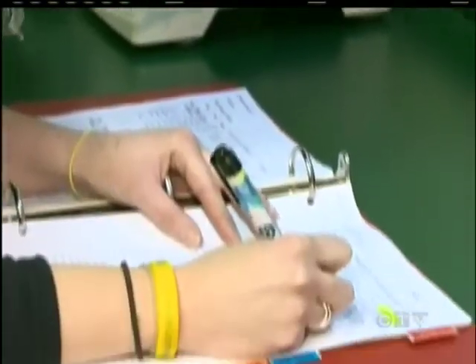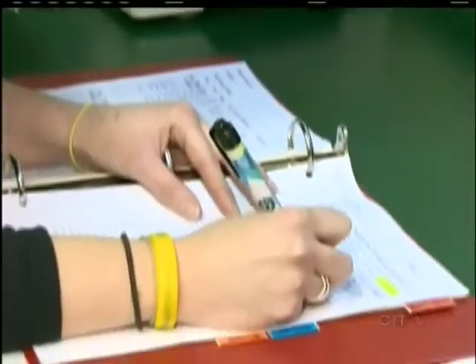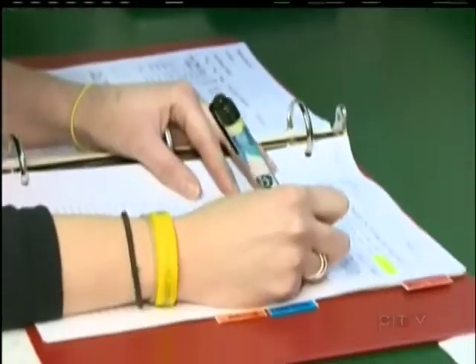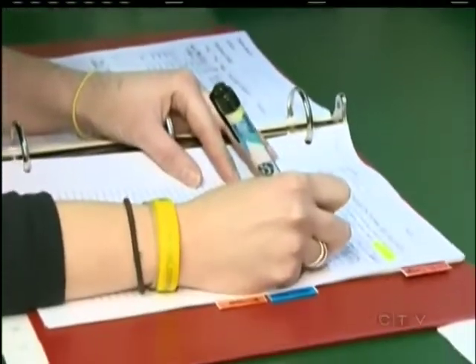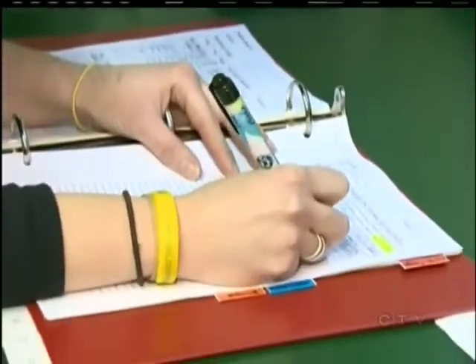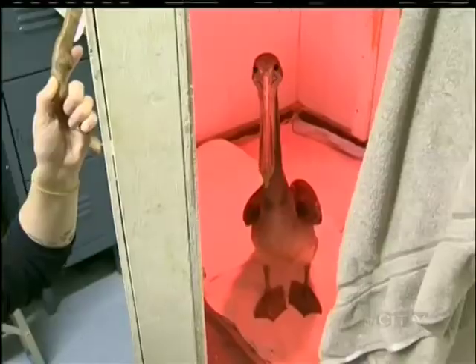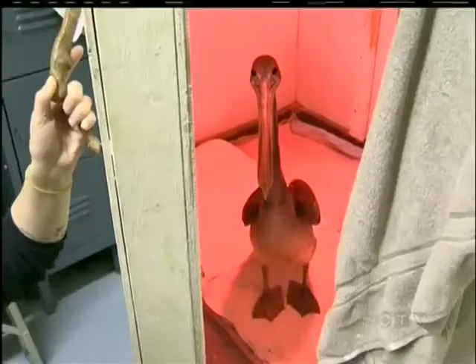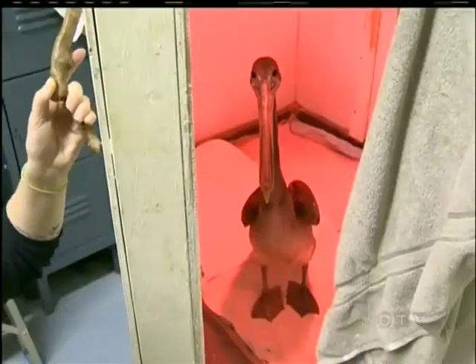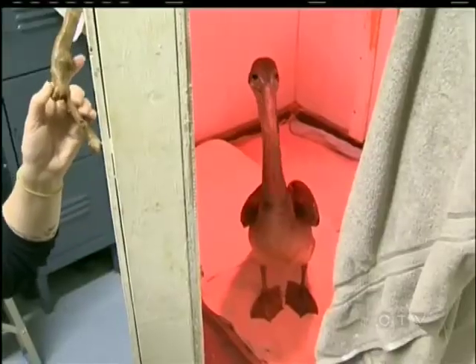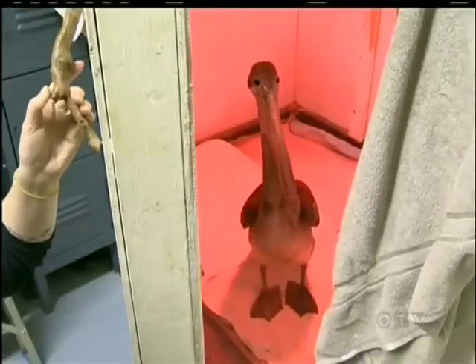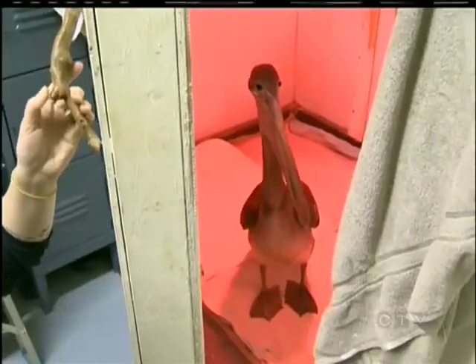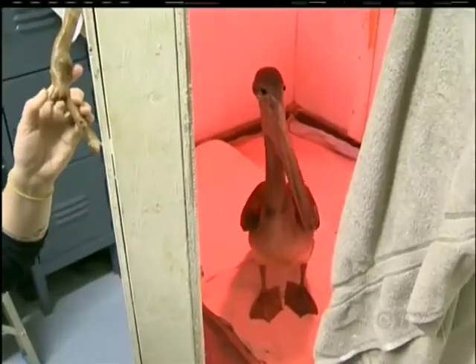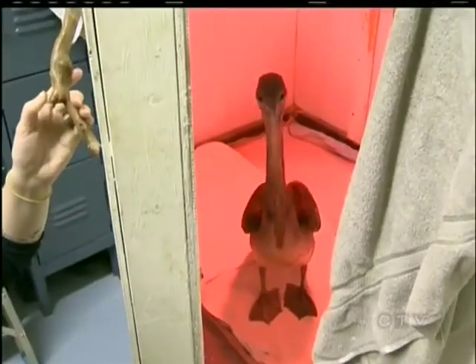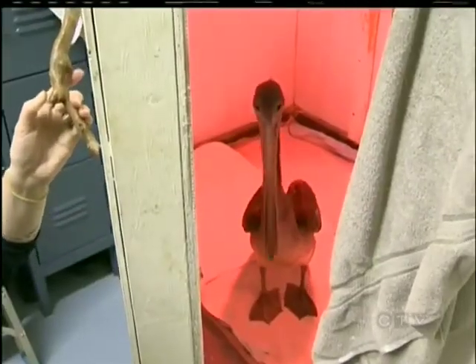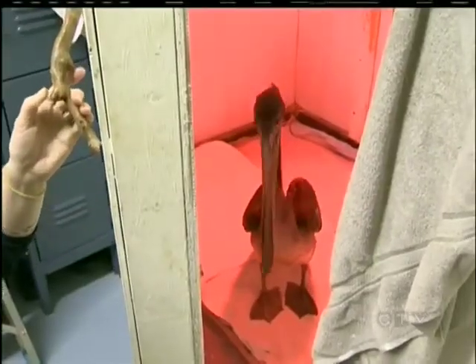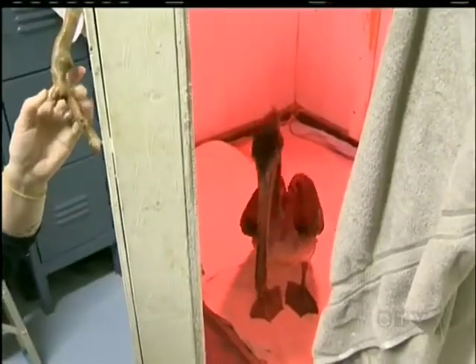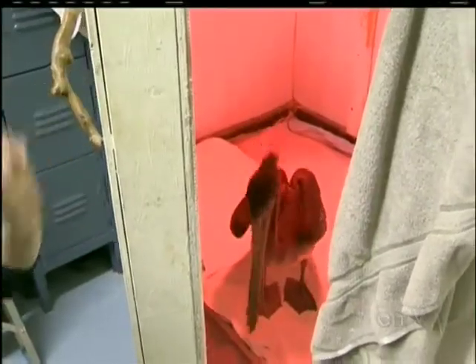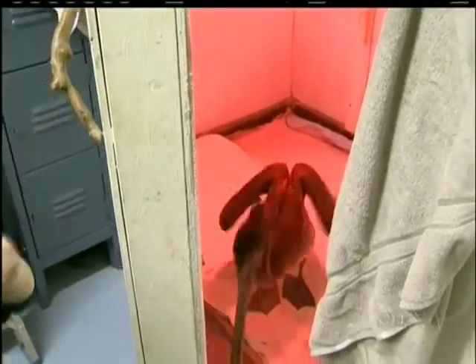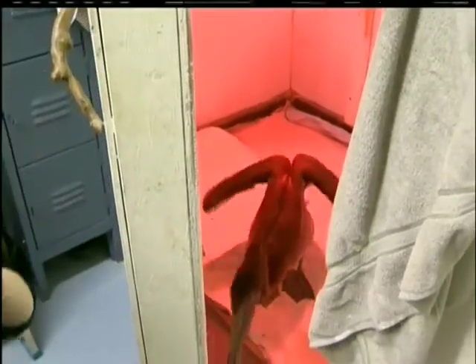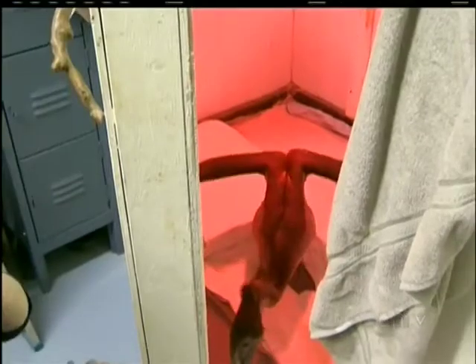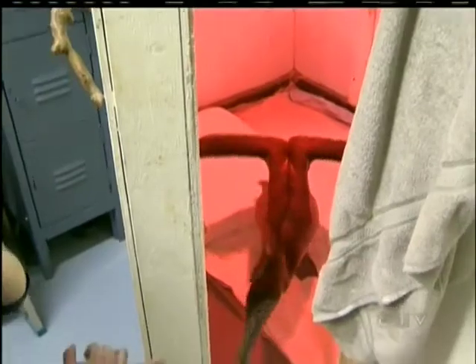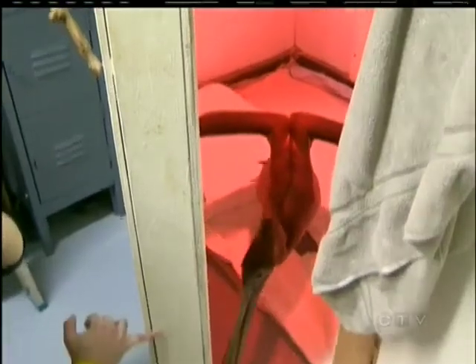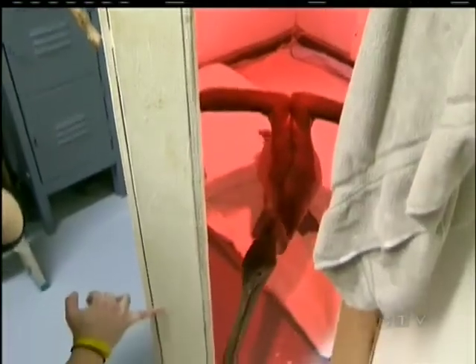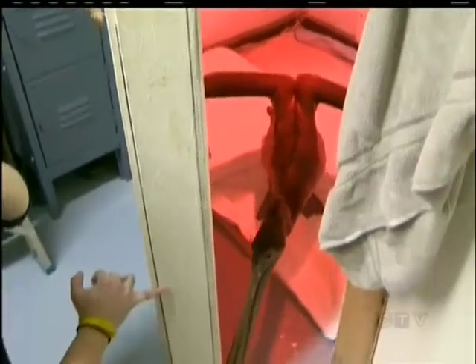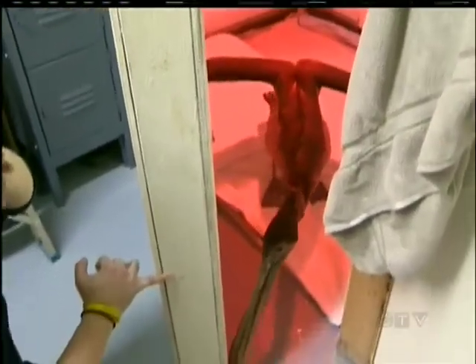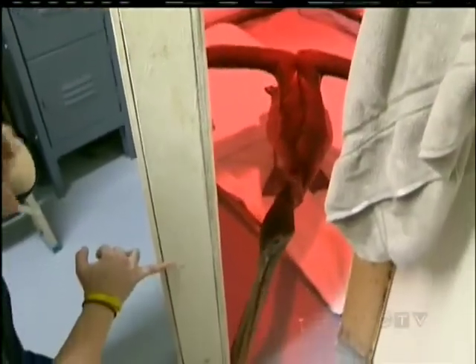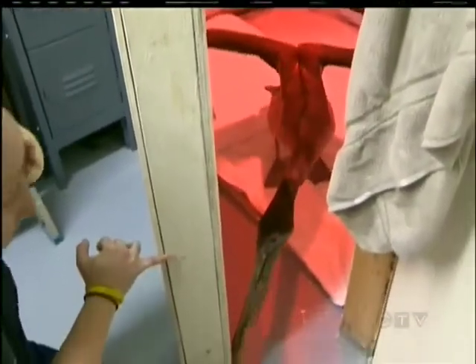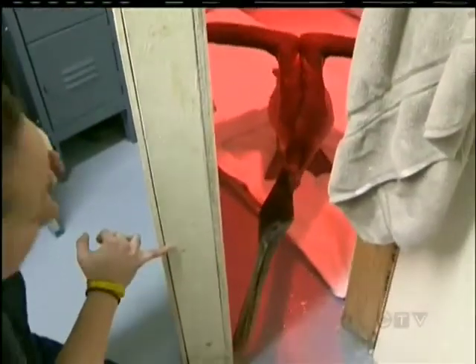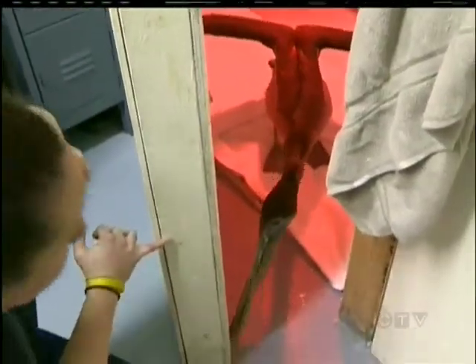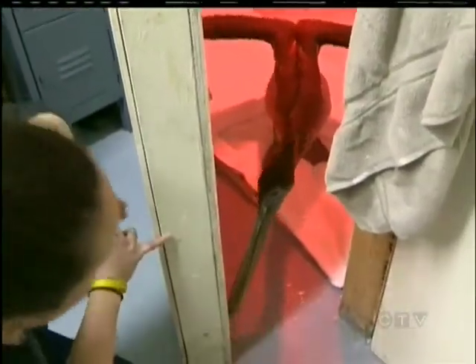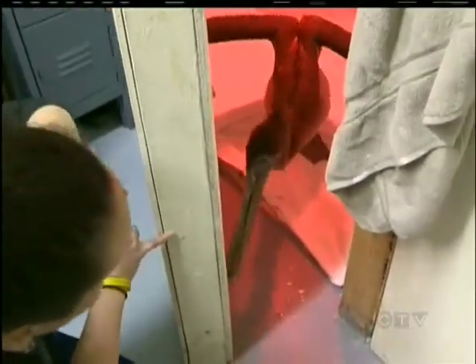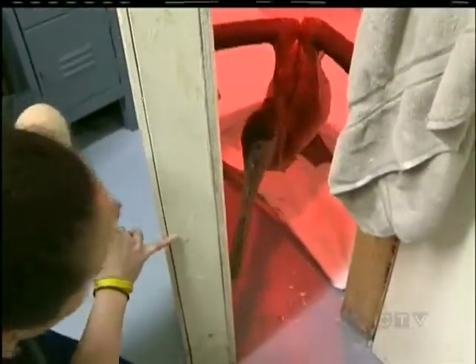The pelican is expected to be at the facility for the next several months. Gord Kervis, CTV News, Merville.